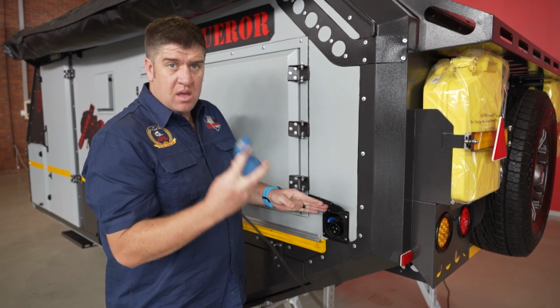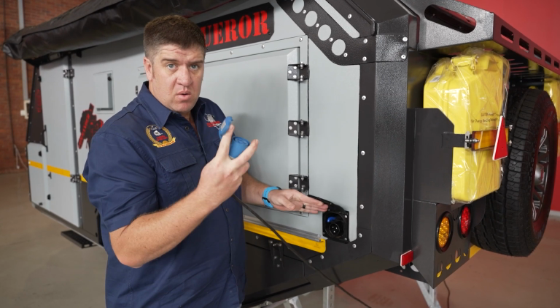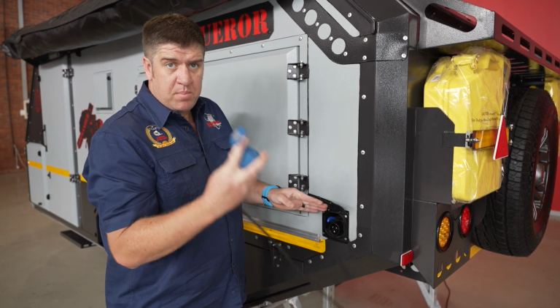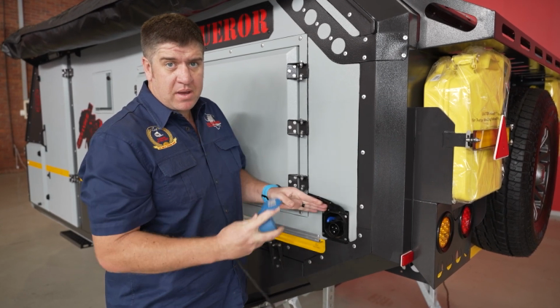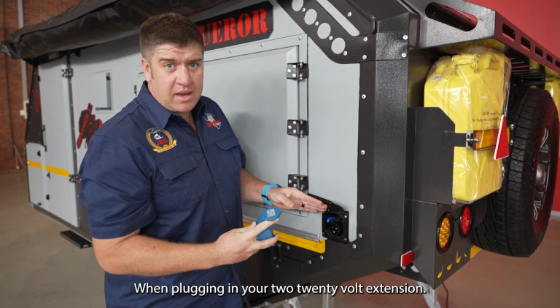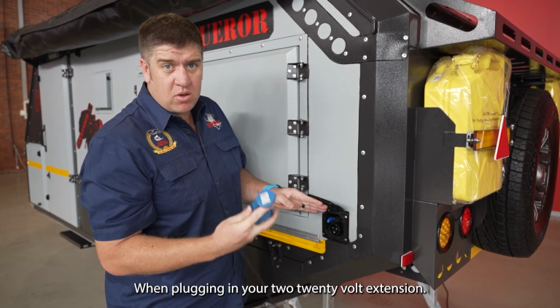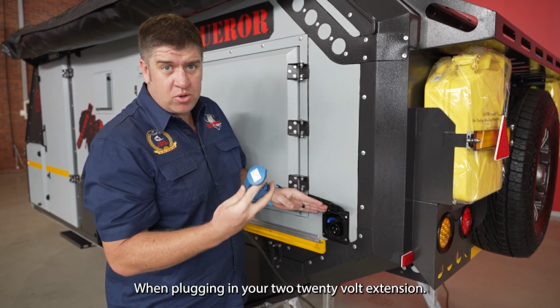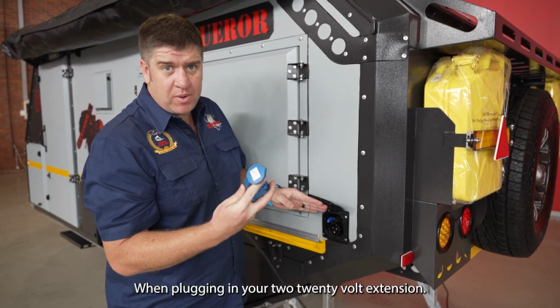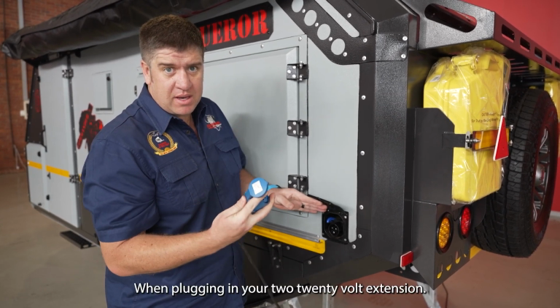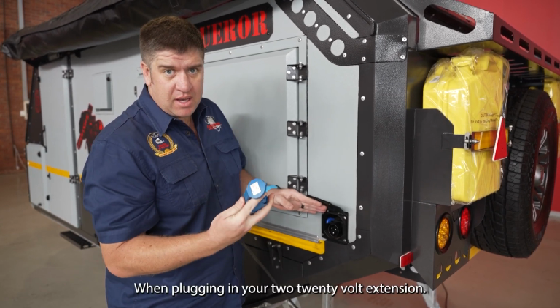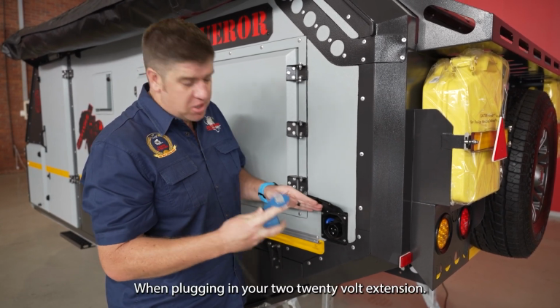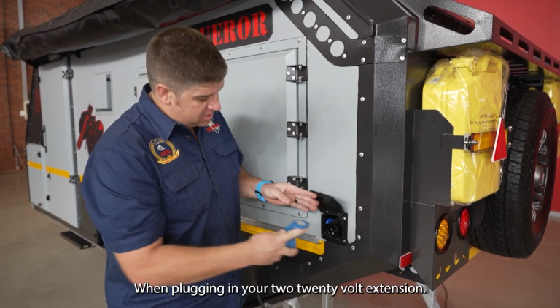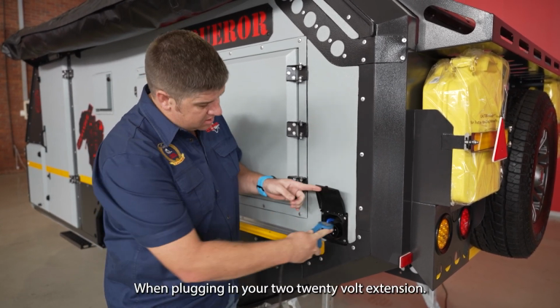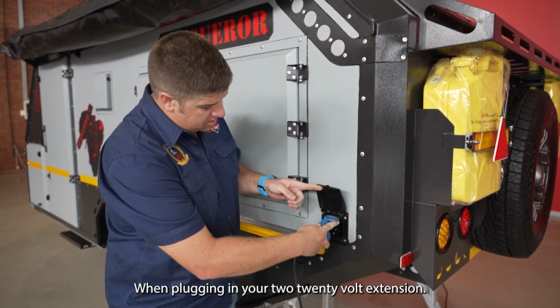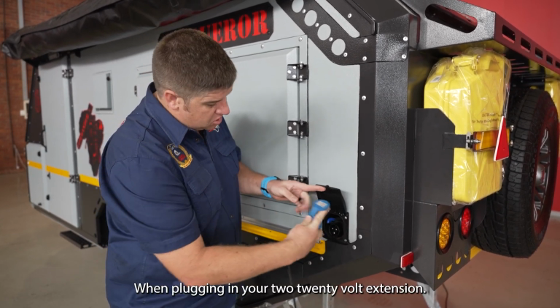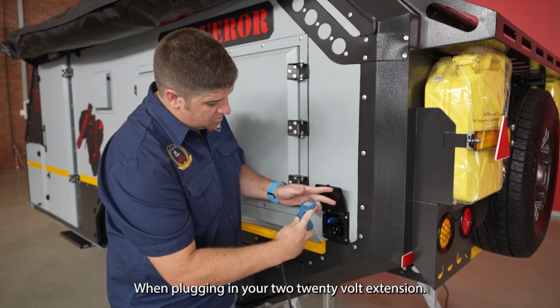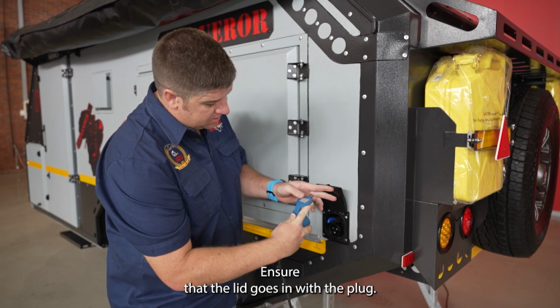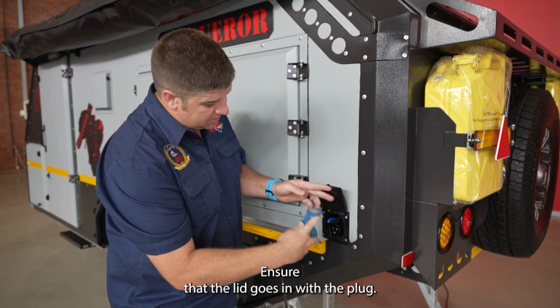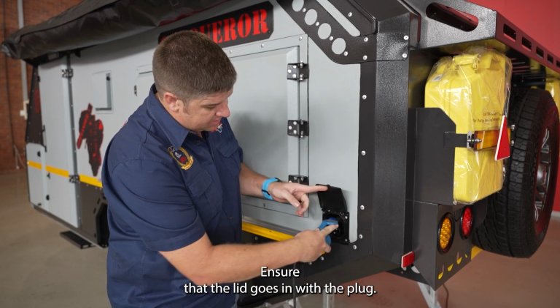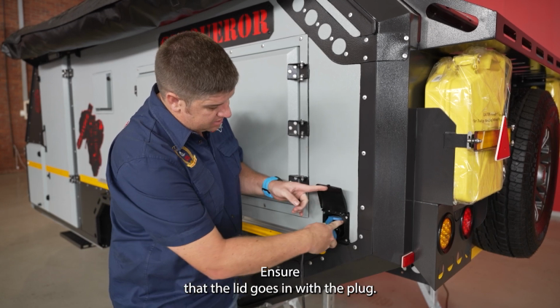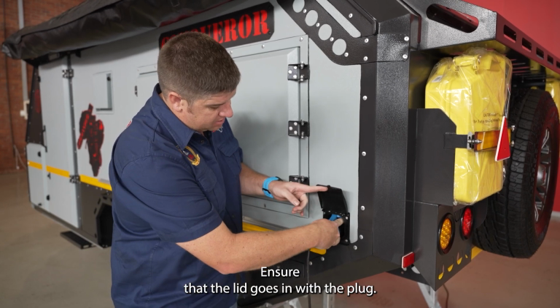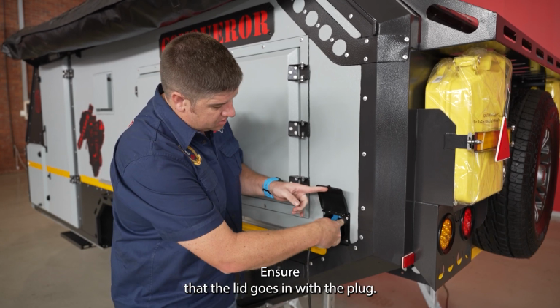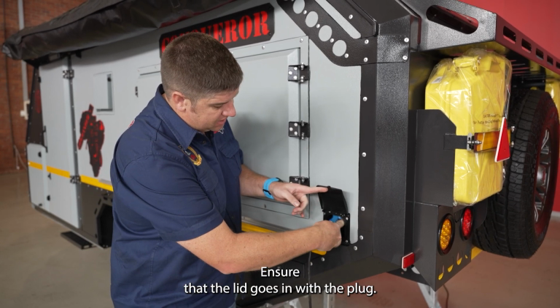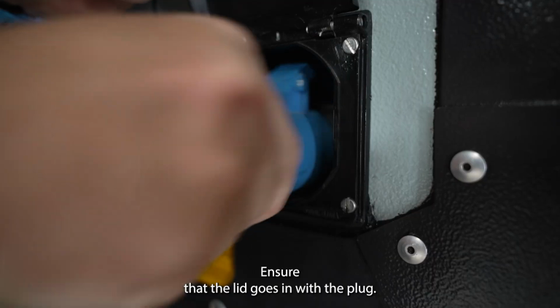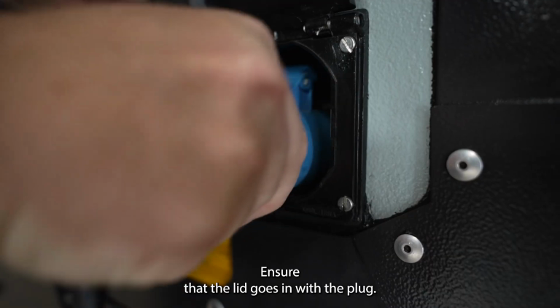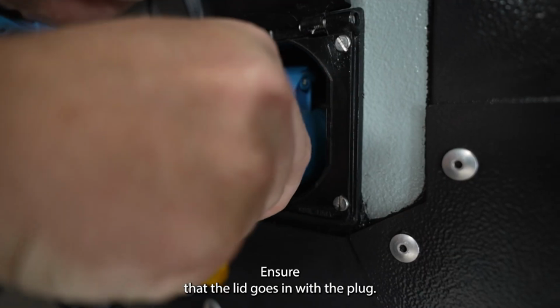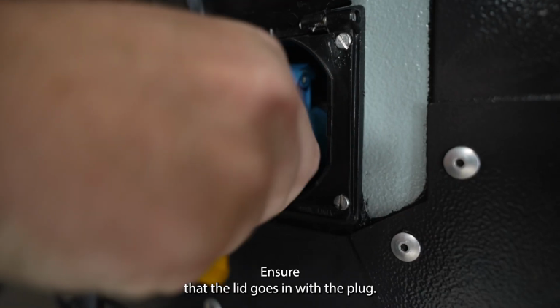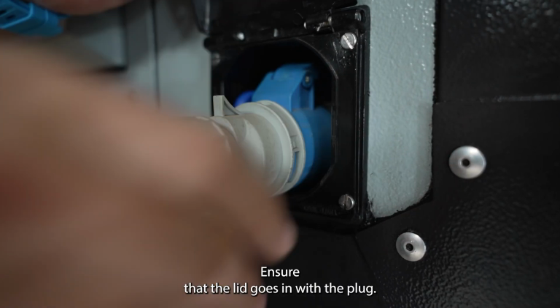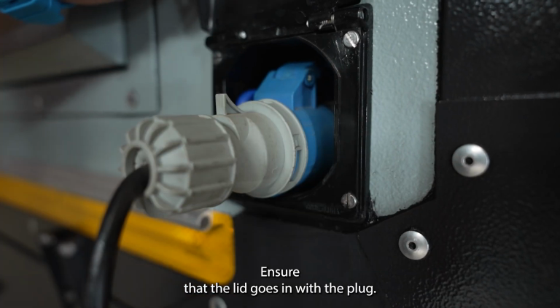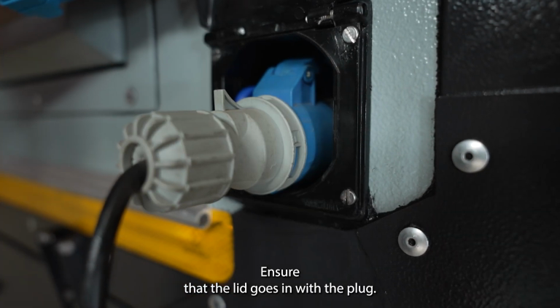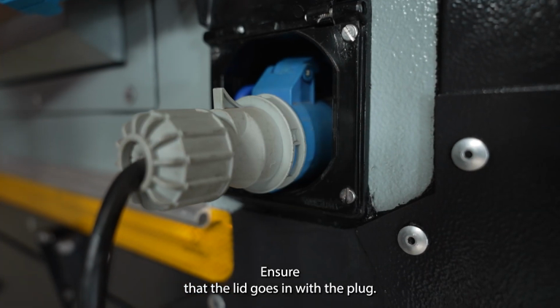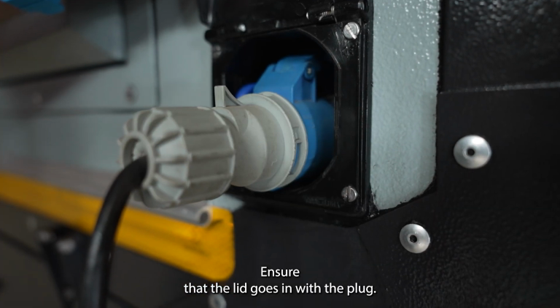When plugging in your 220V extension, ensure that the lid goes in with the plug.